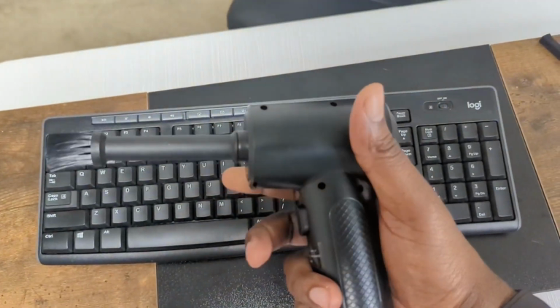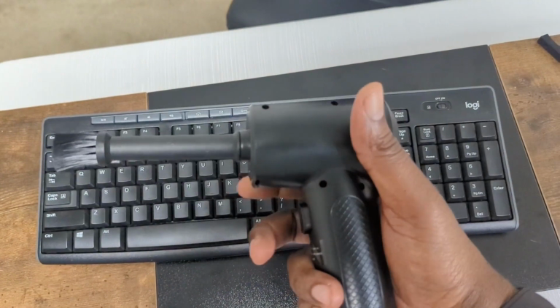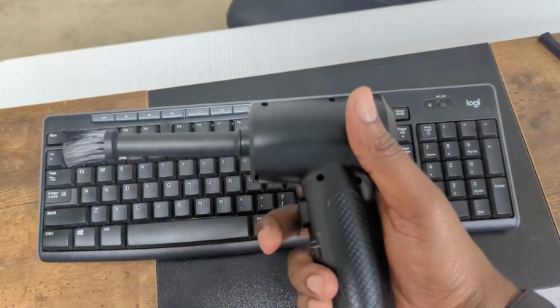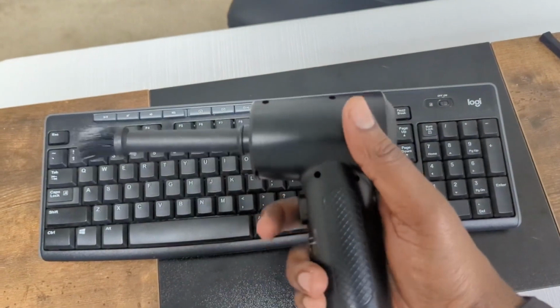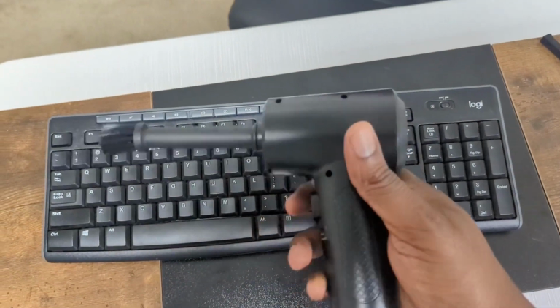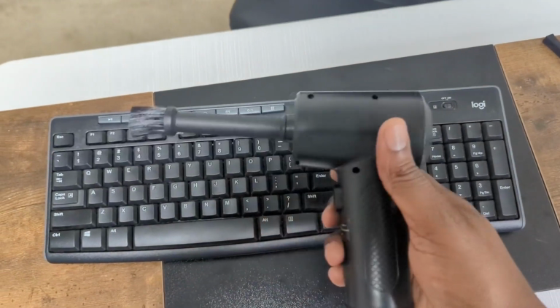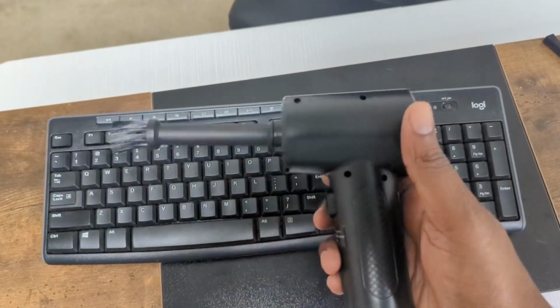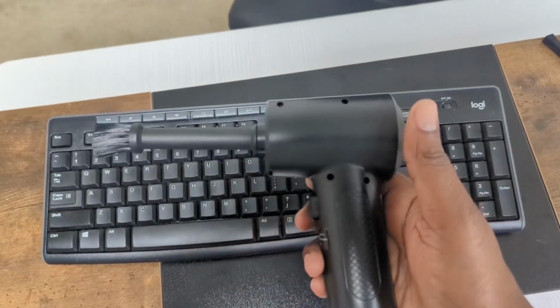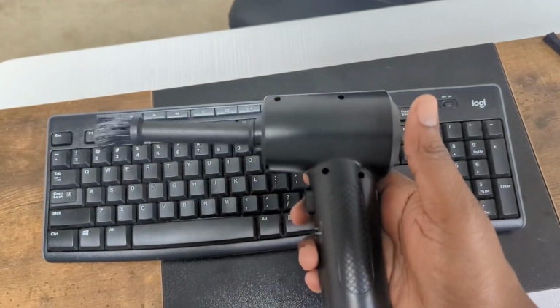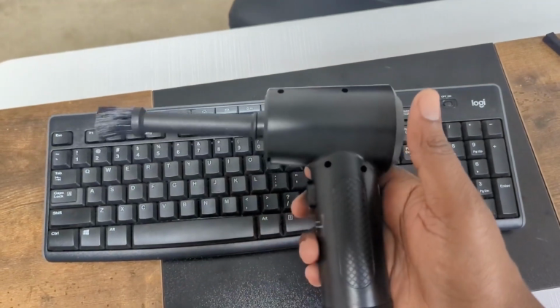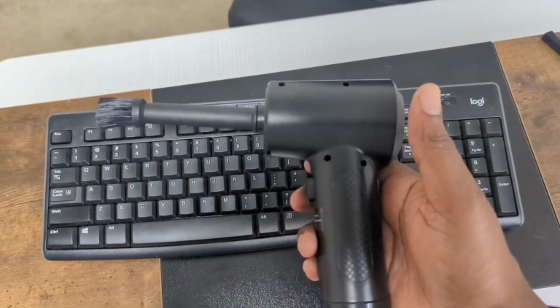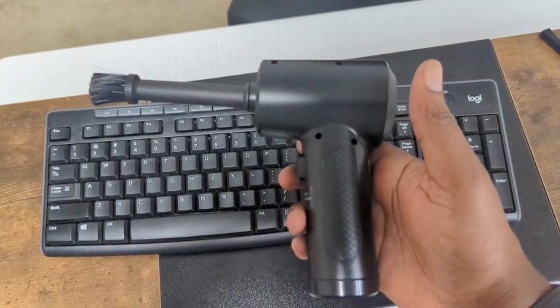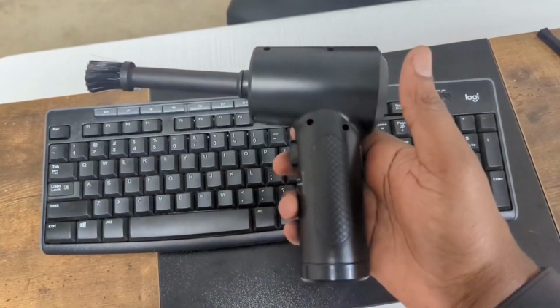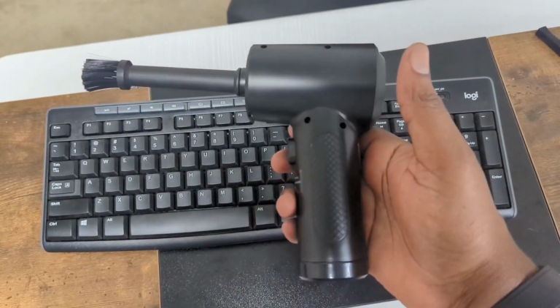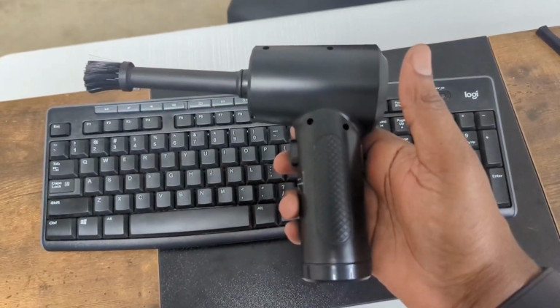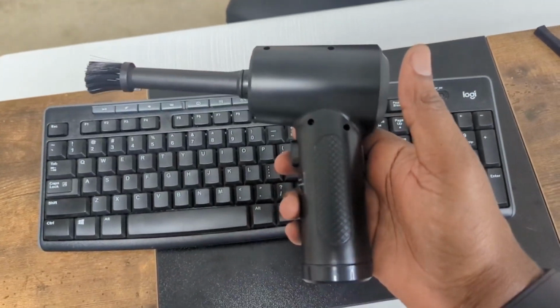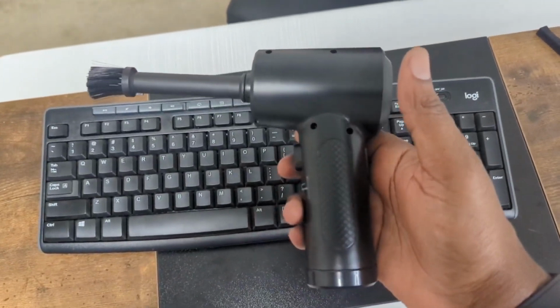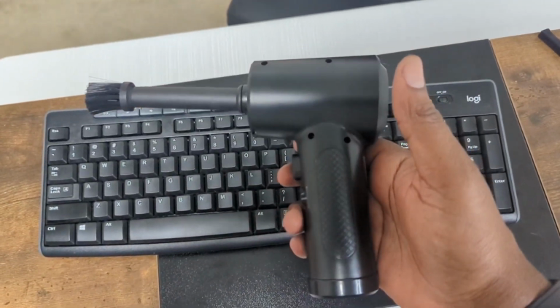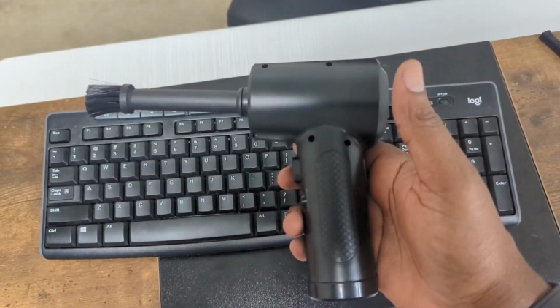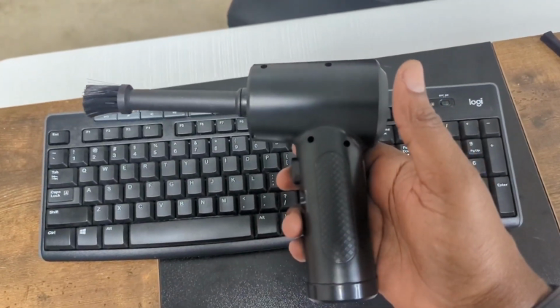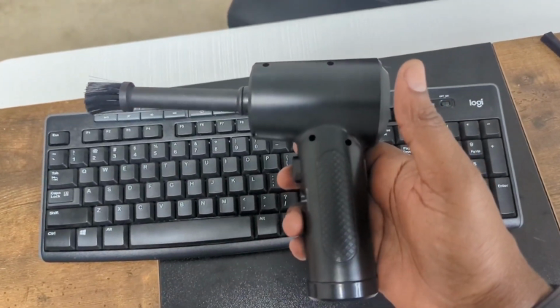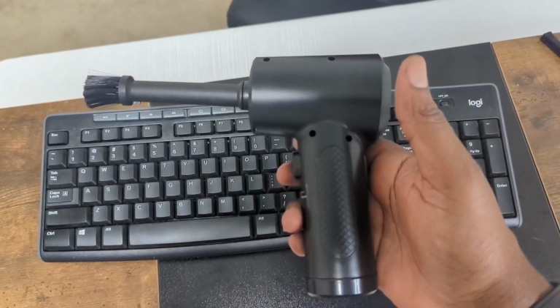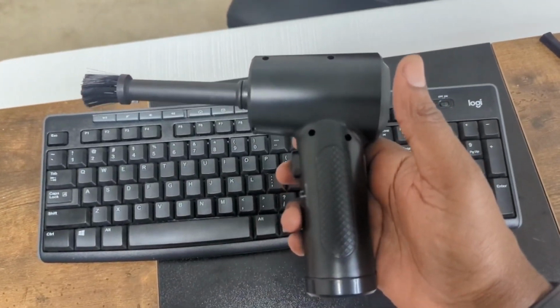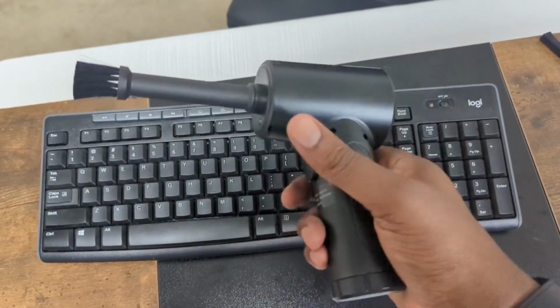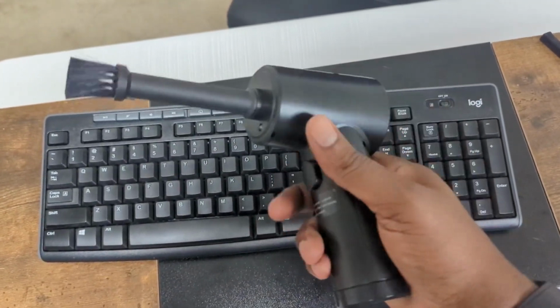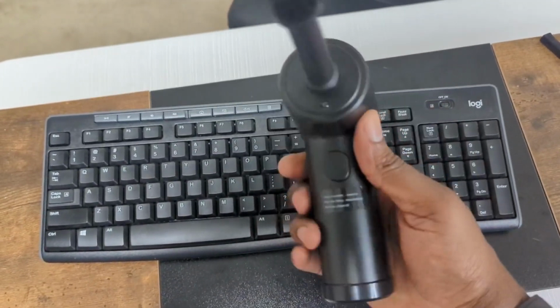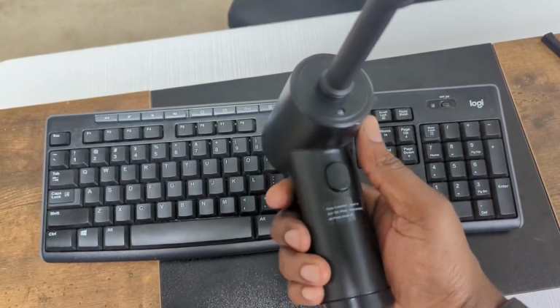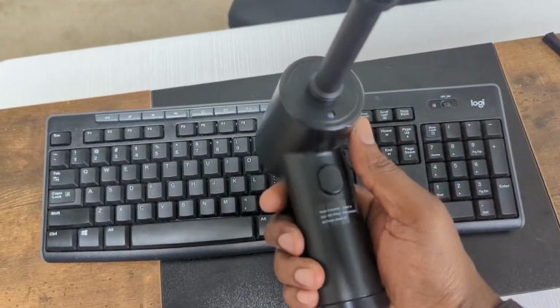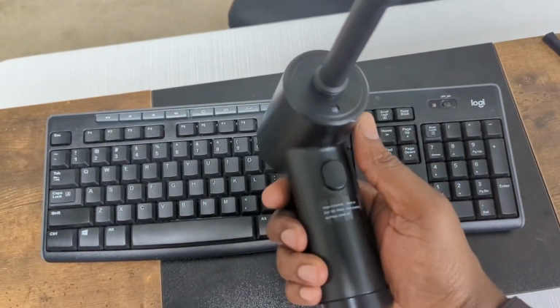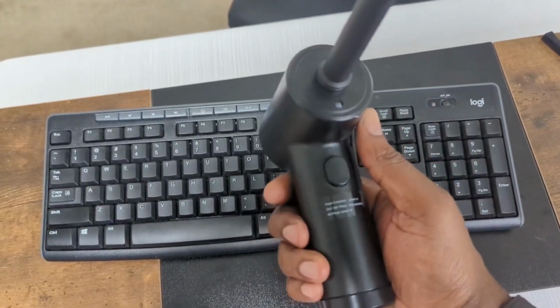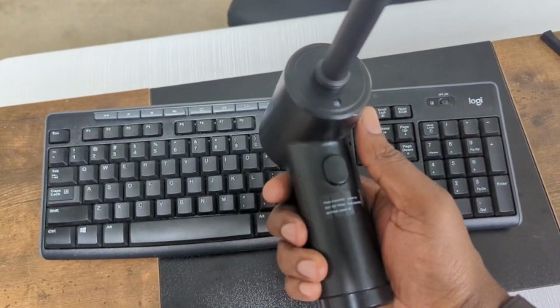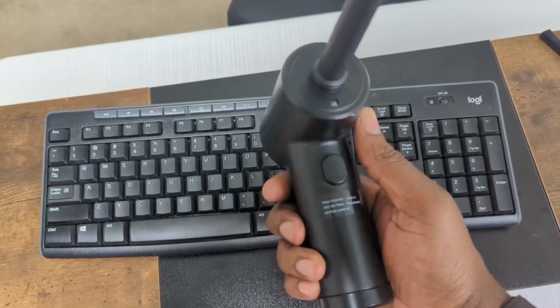Anyway, just wanted to make this video. Check out the air duster — you can find it on Amazon. Really cool product.